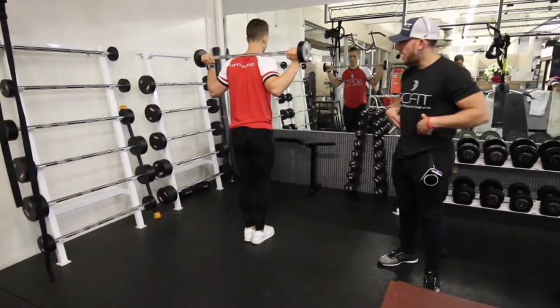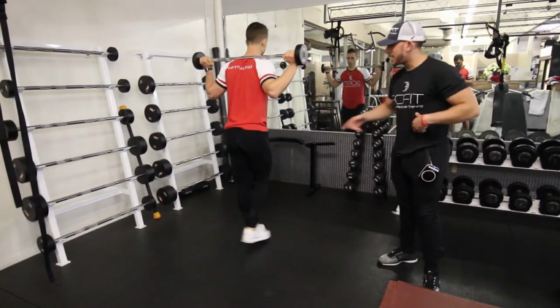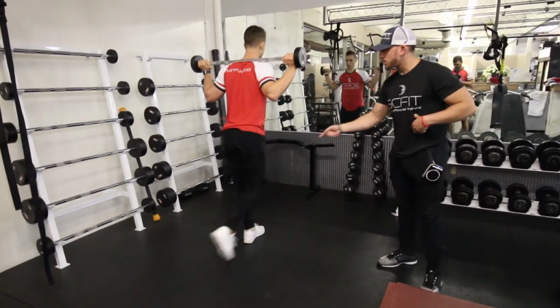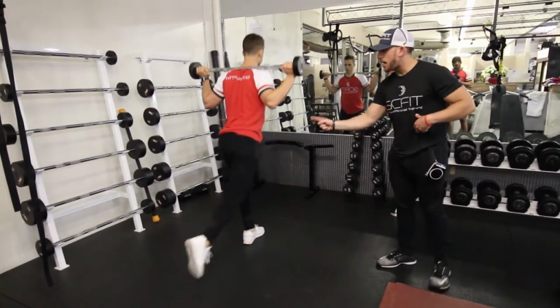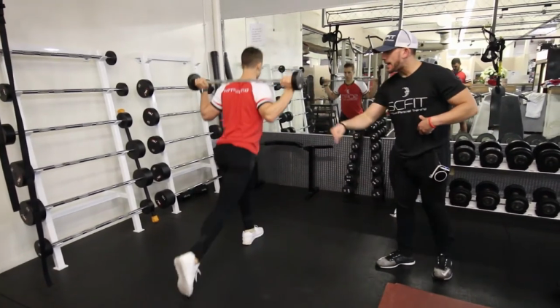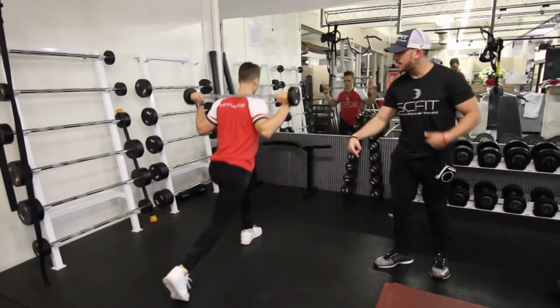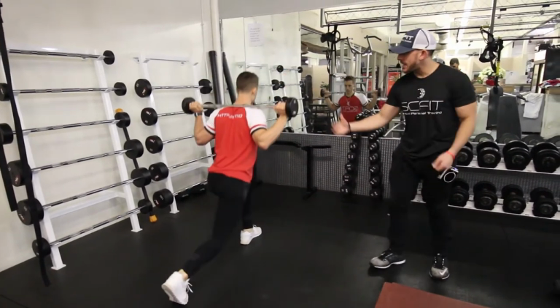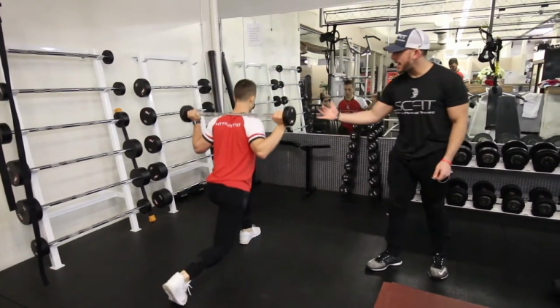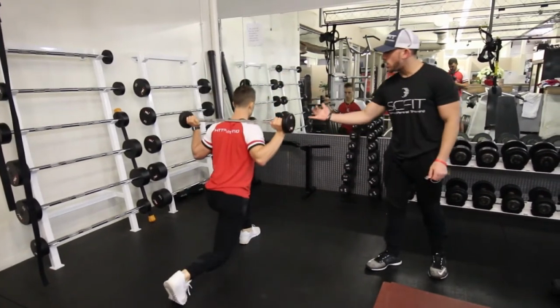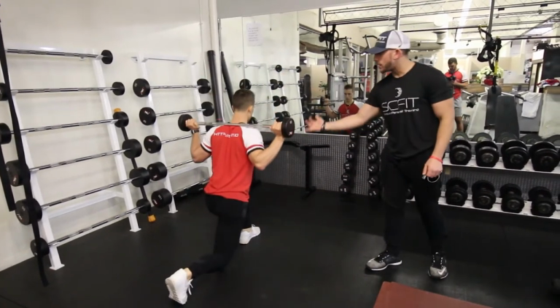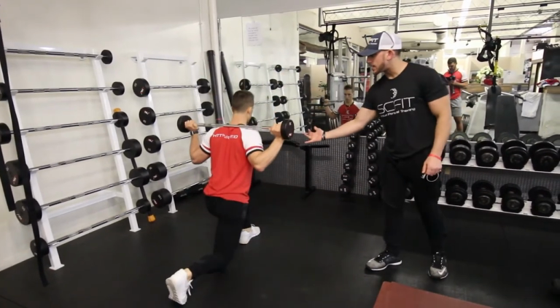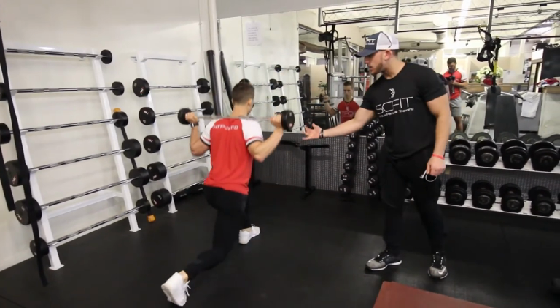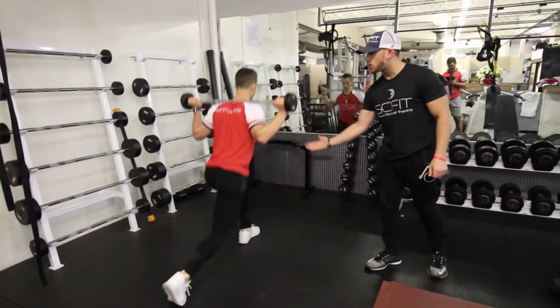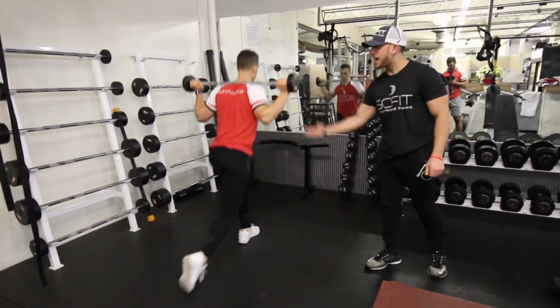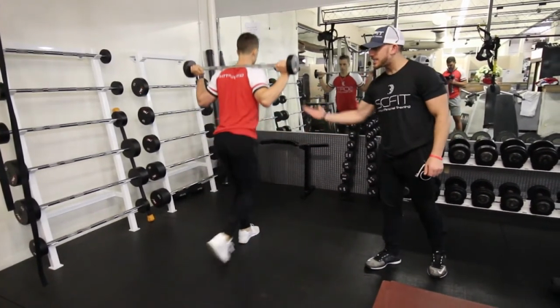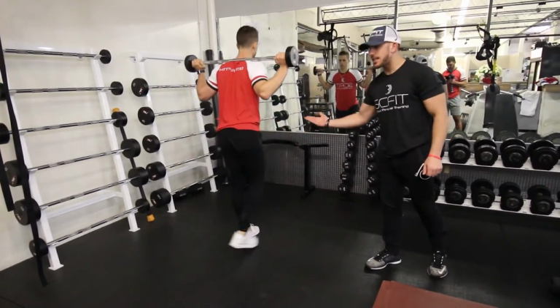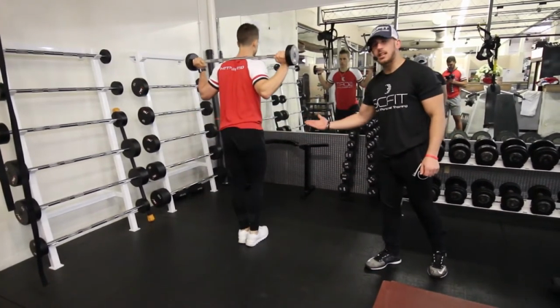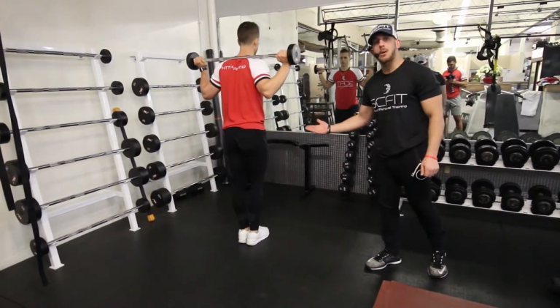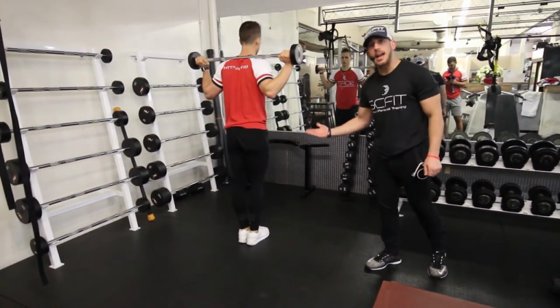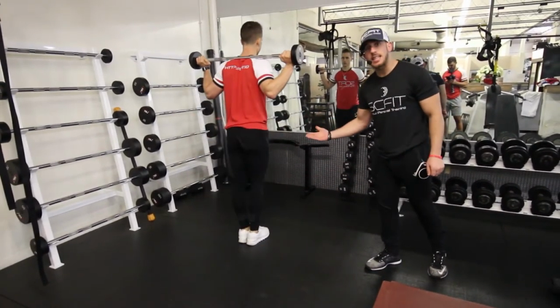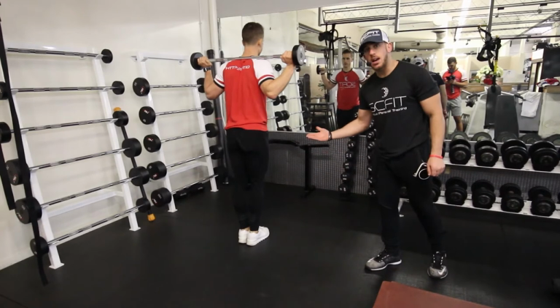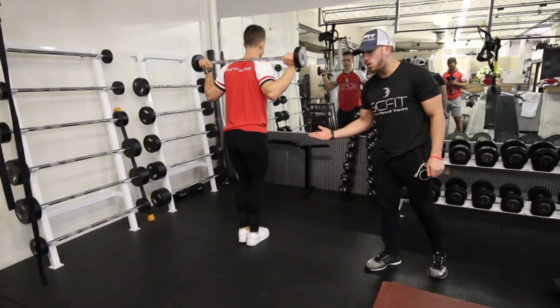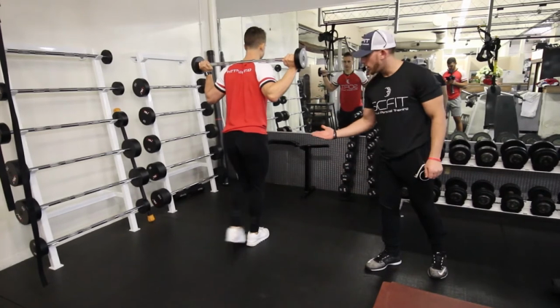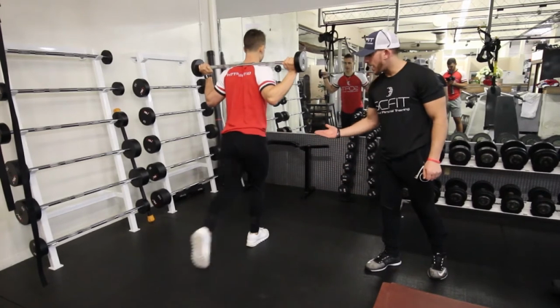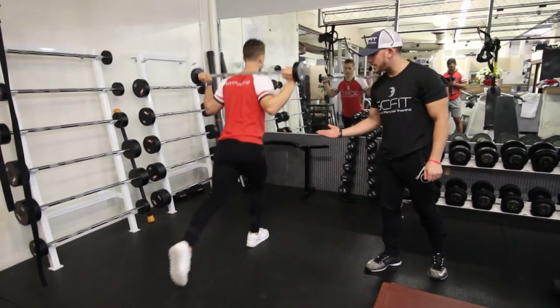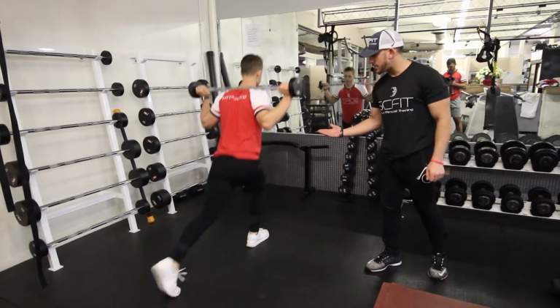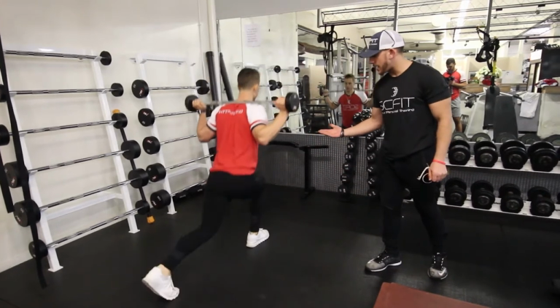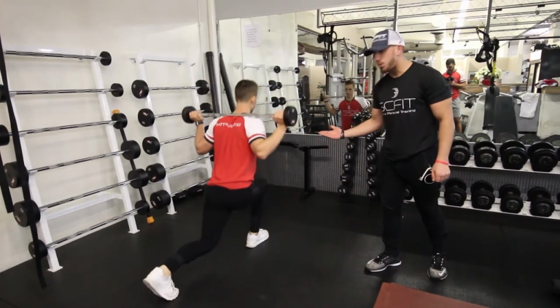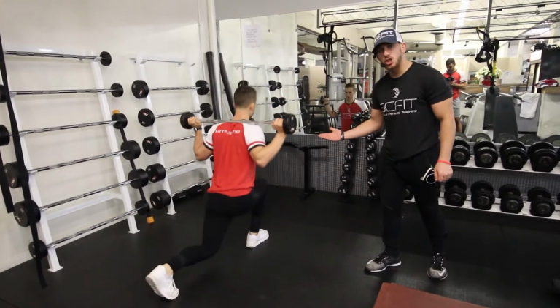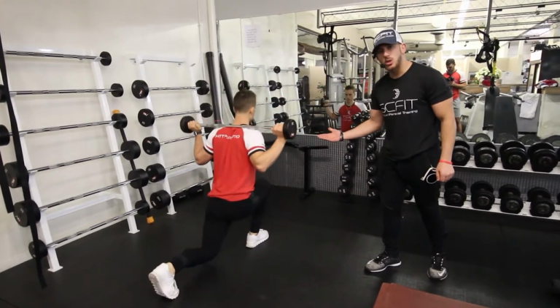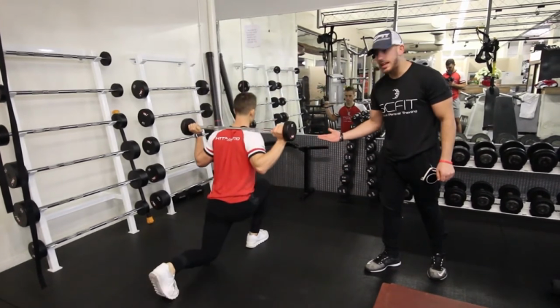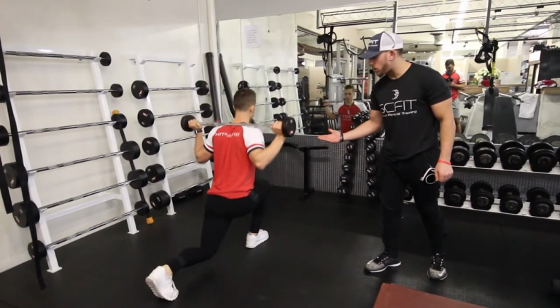As he comes back, he's going to inhale, get his energy. As he stands up, he'll exhale, pushing through that heel.